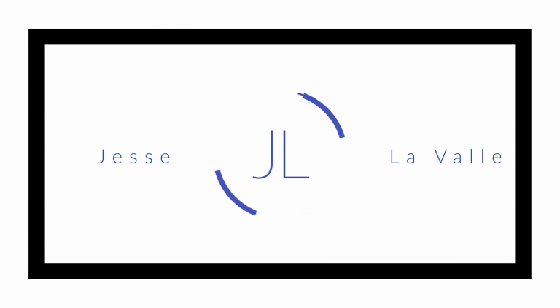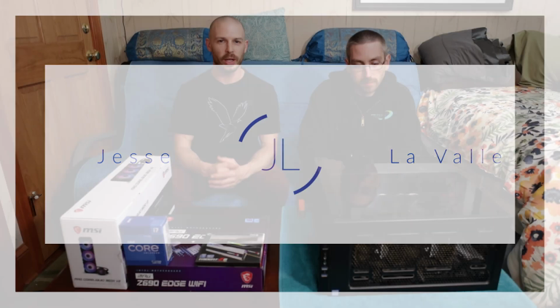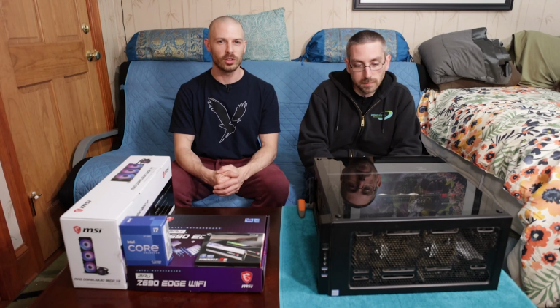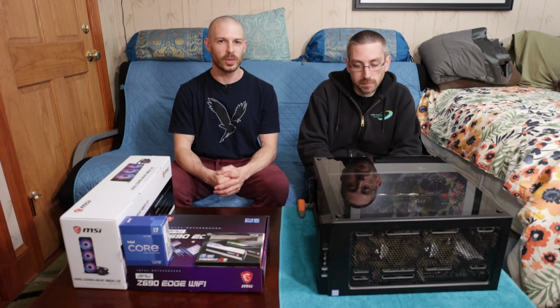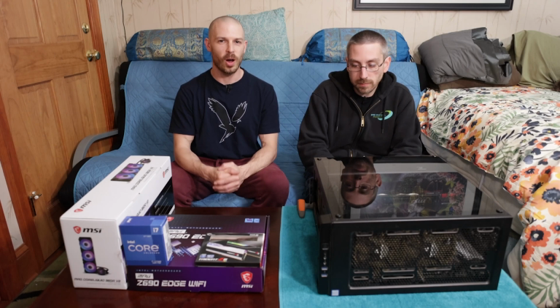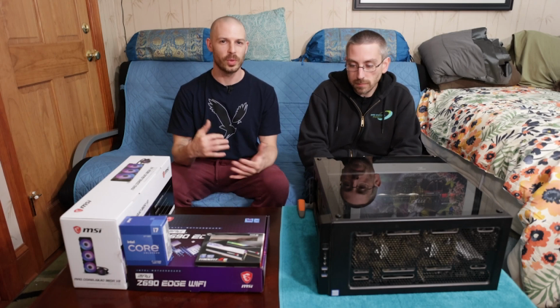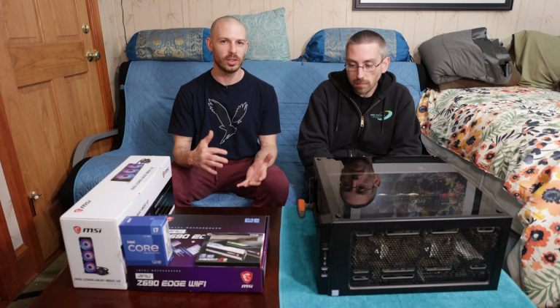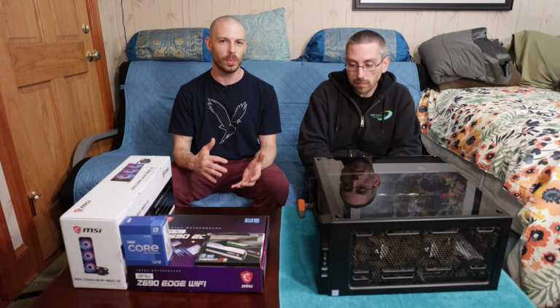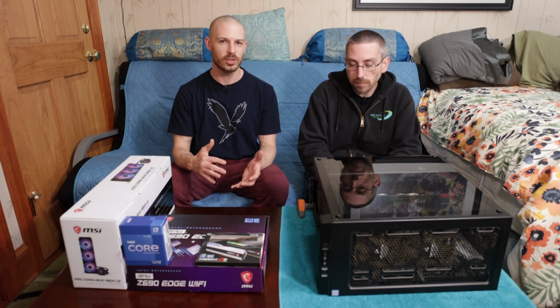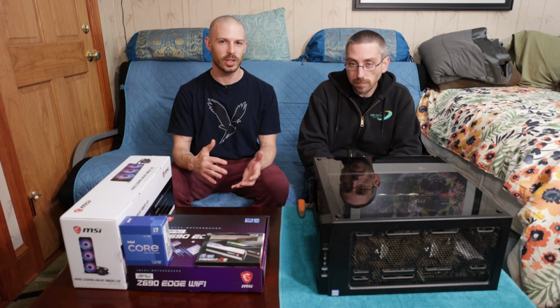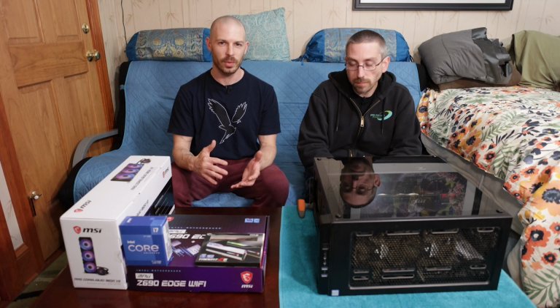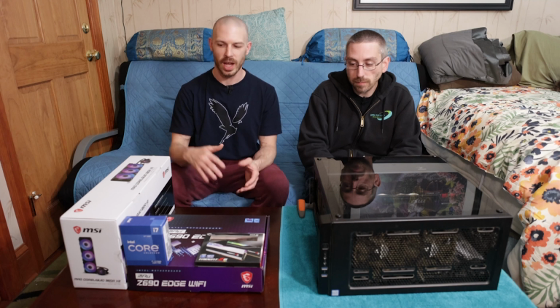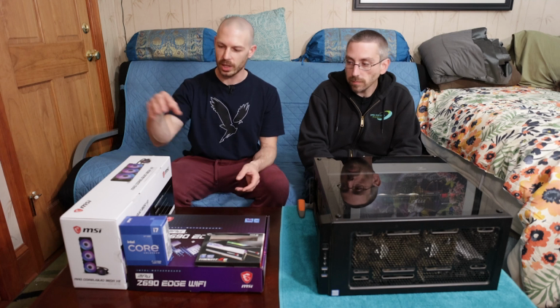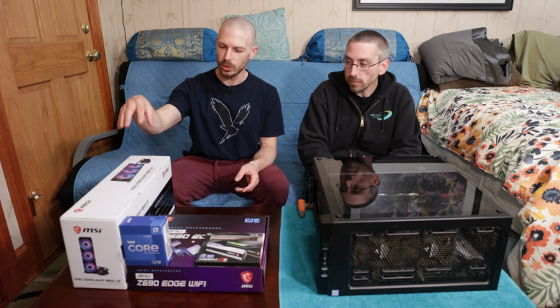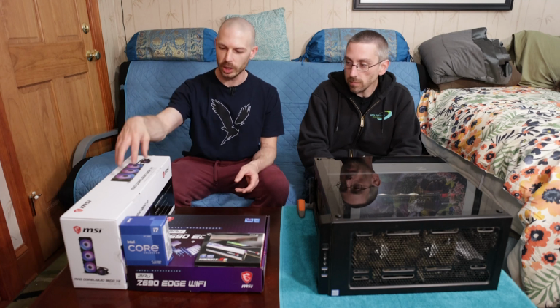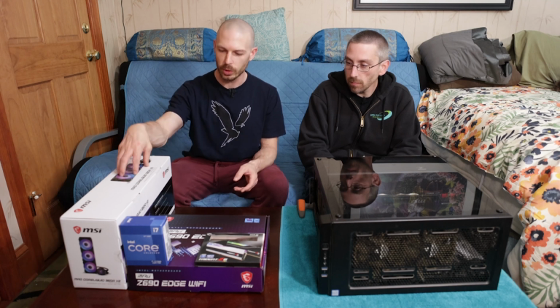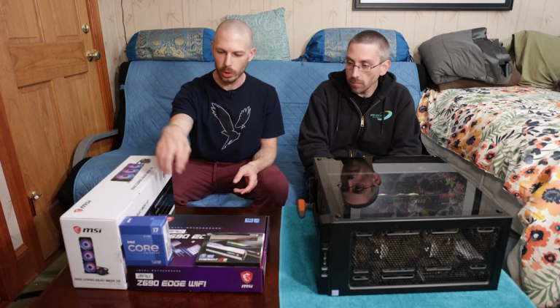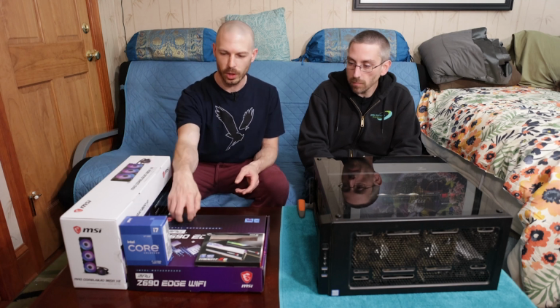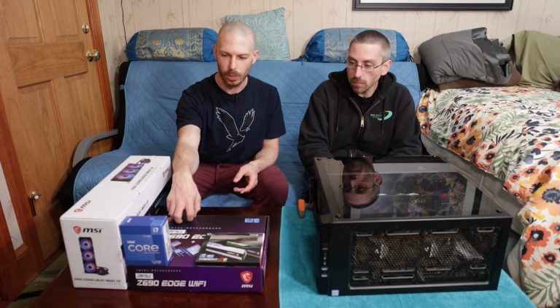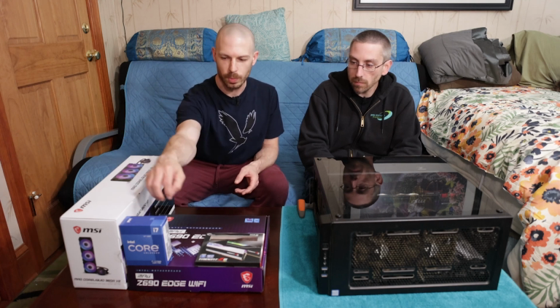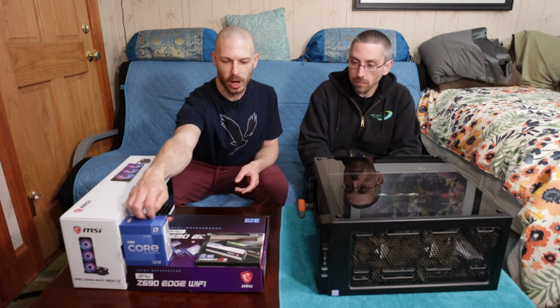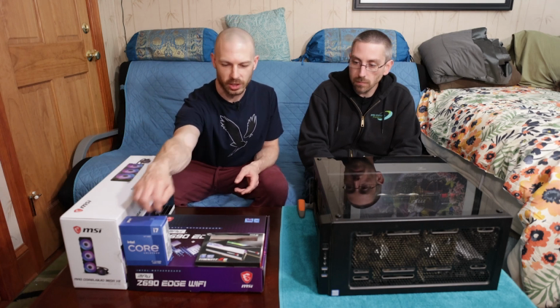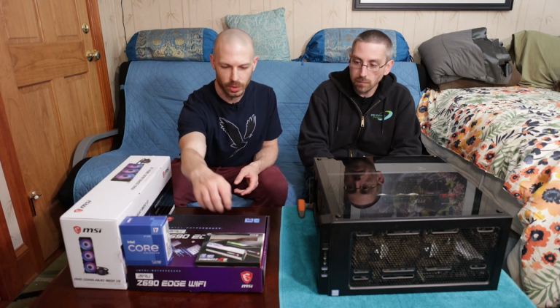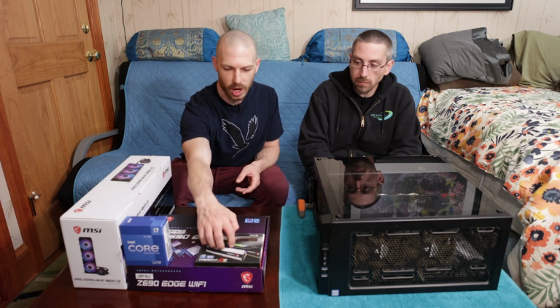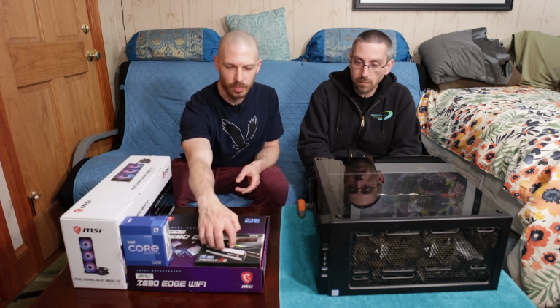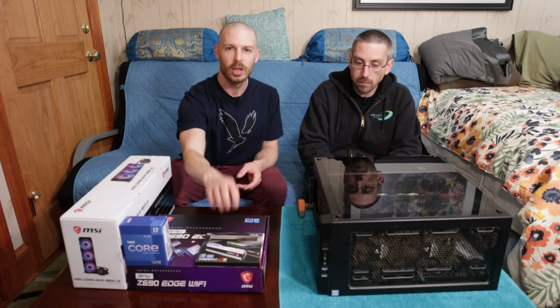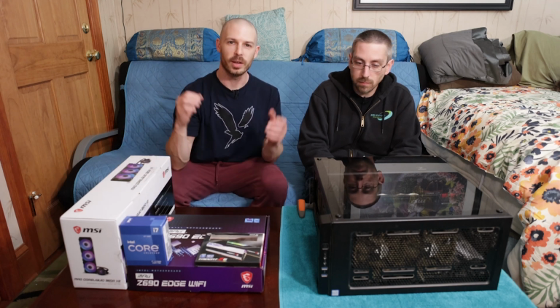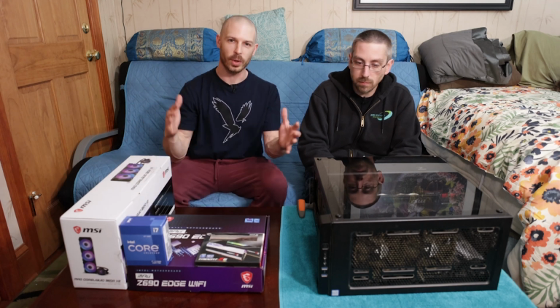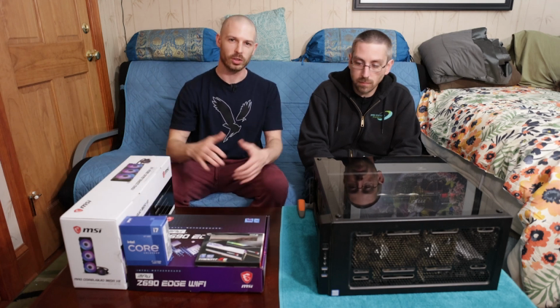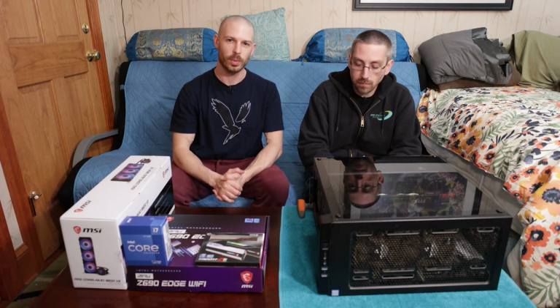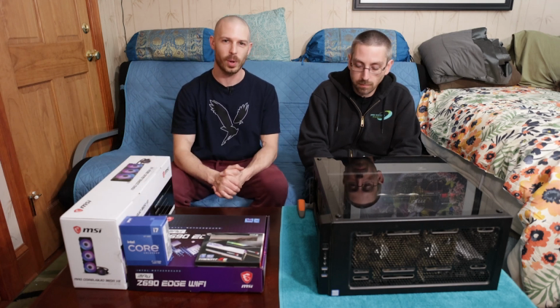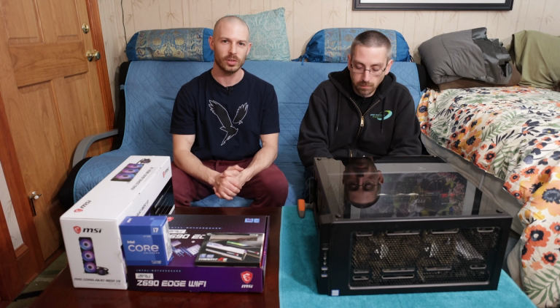Alright guys, so we've got all of the PC parts in now. We've got the new liquid cooler, motherboard, processor, and RAM, and now we're going to swap some parts.